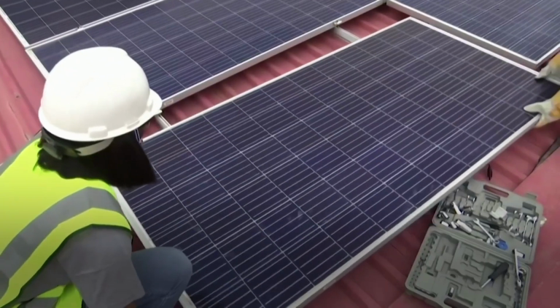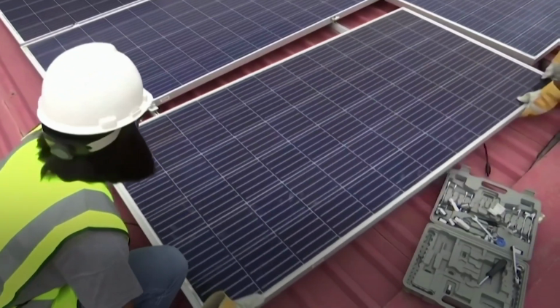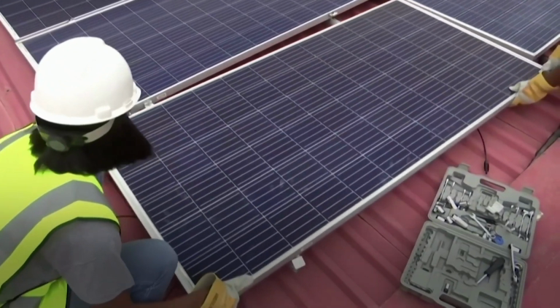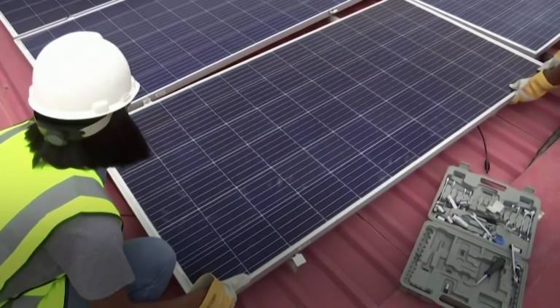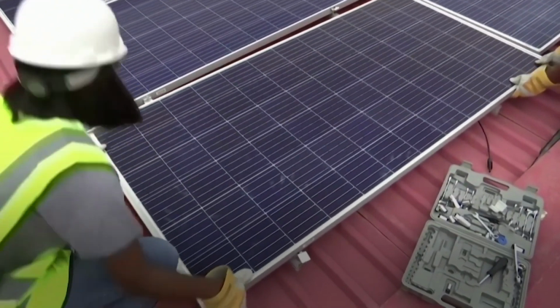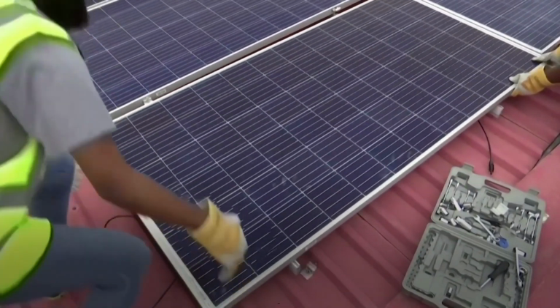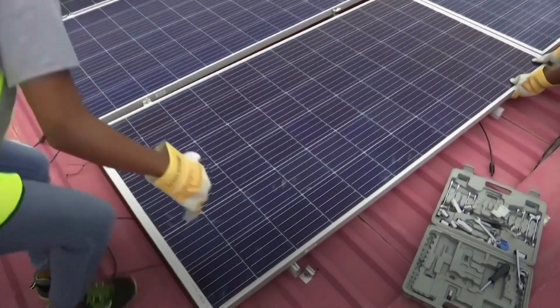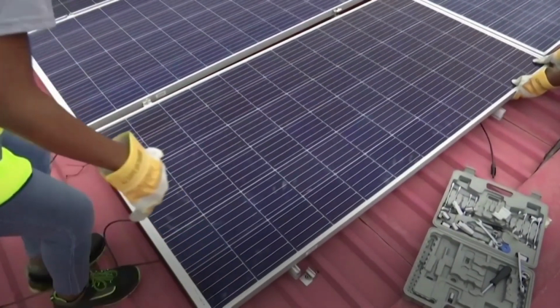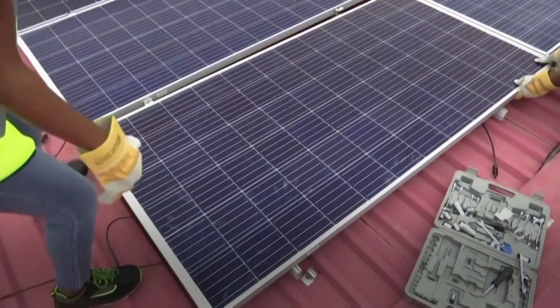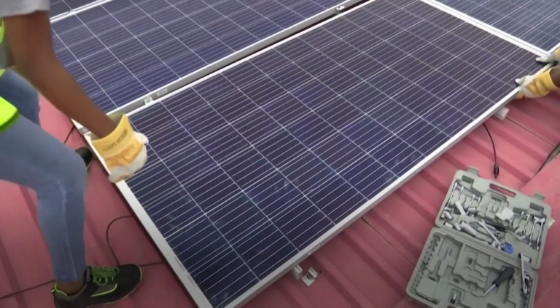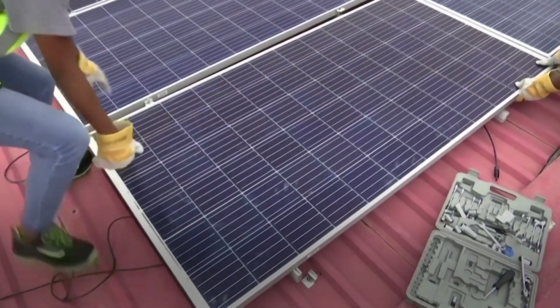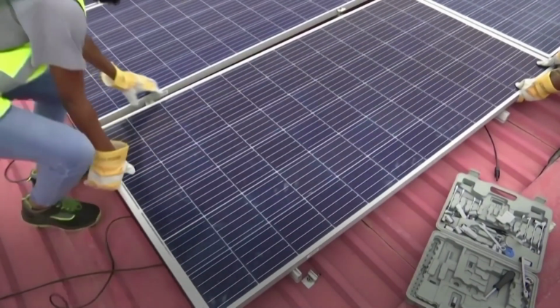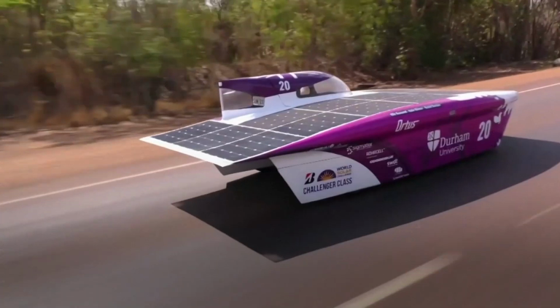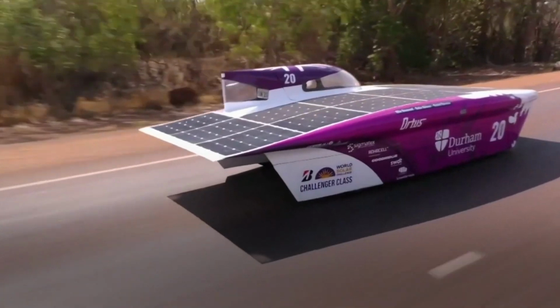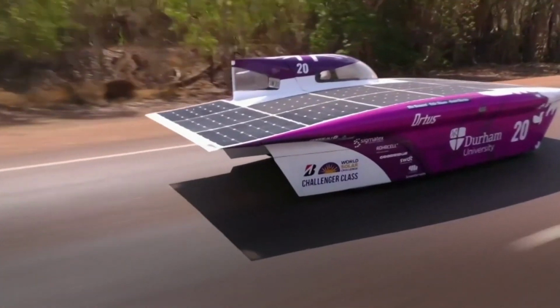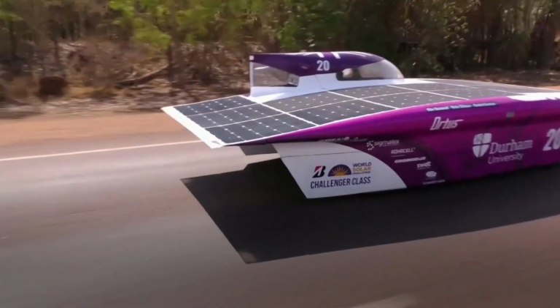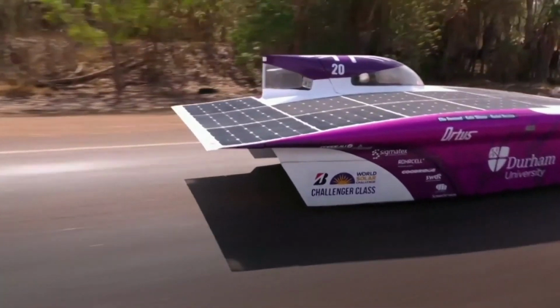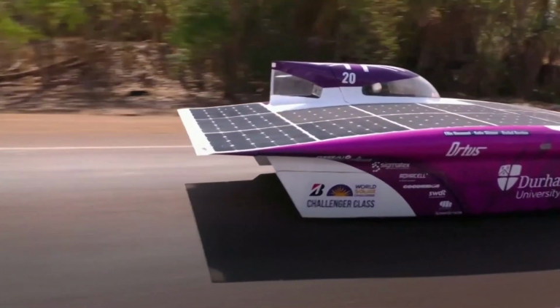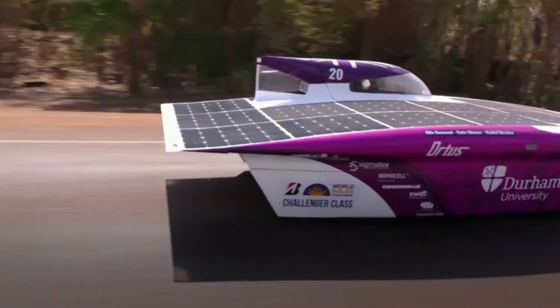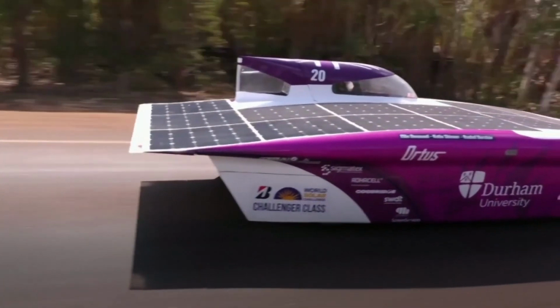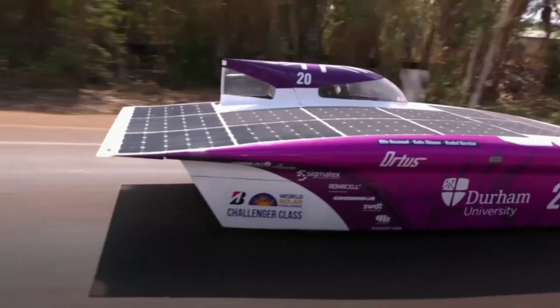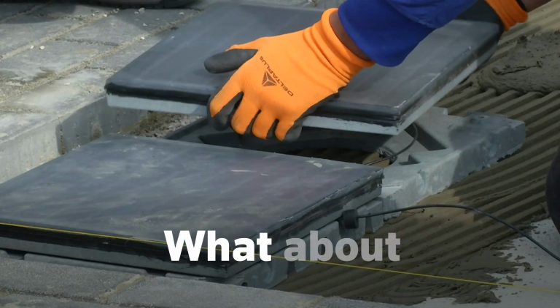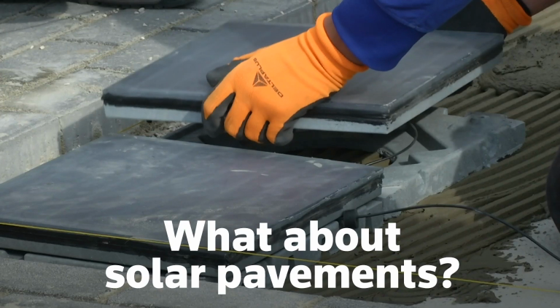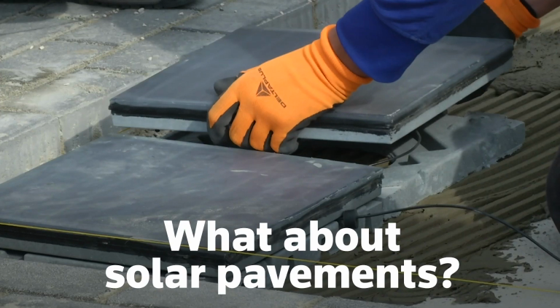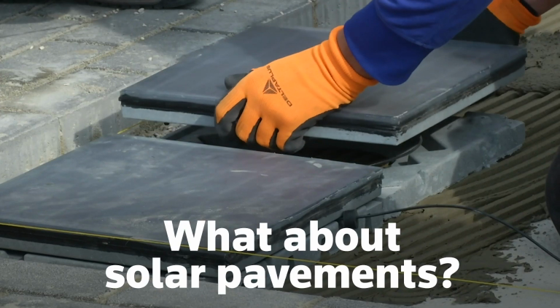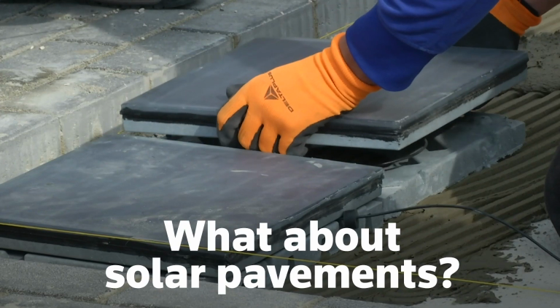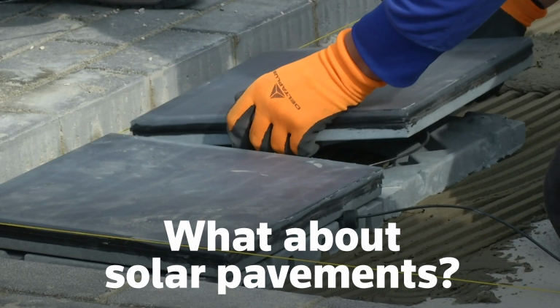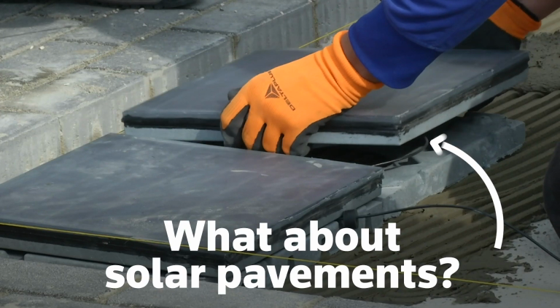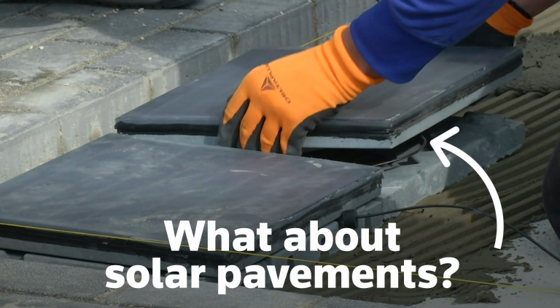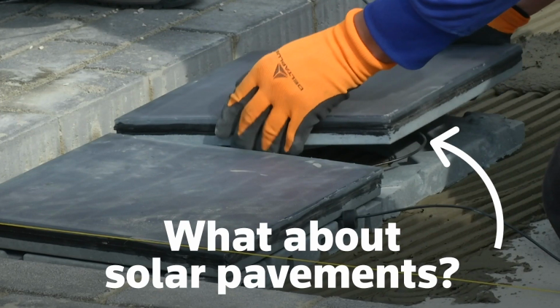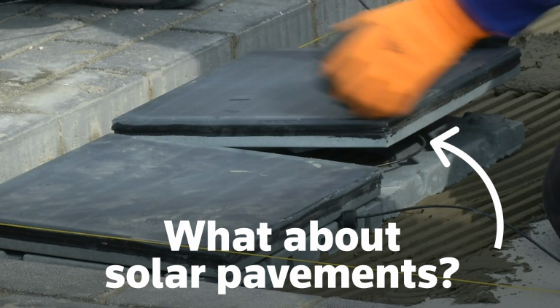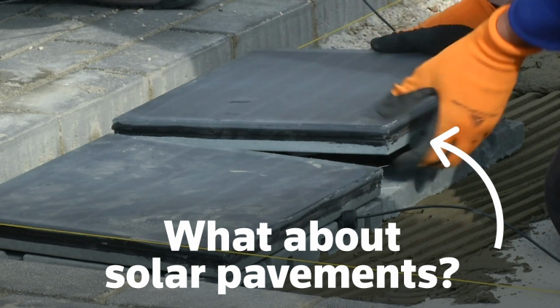We've all heard of solar-panelled roofs, even solar-powered cars. But what about solar pavements?